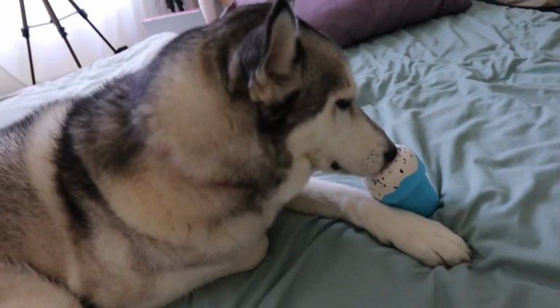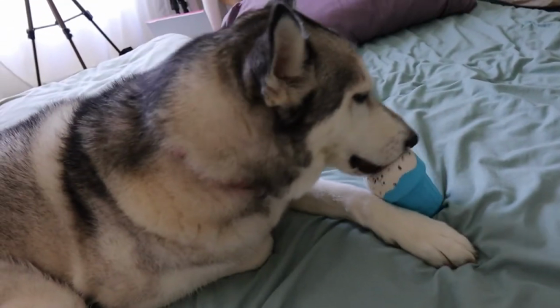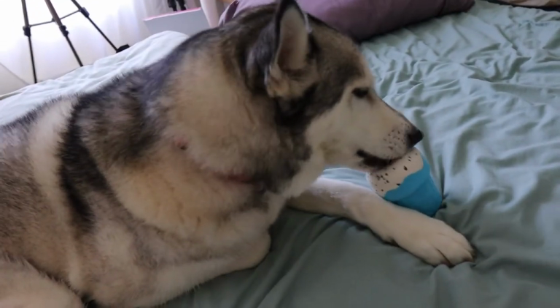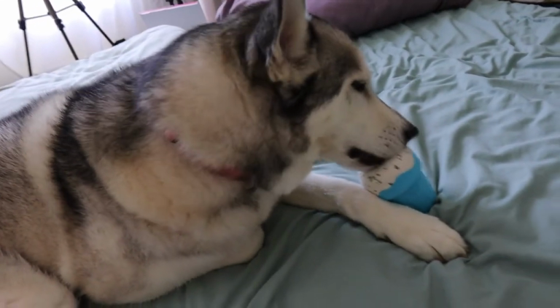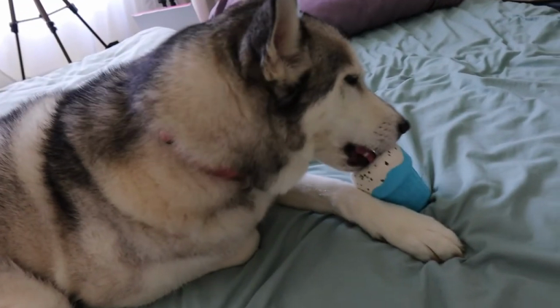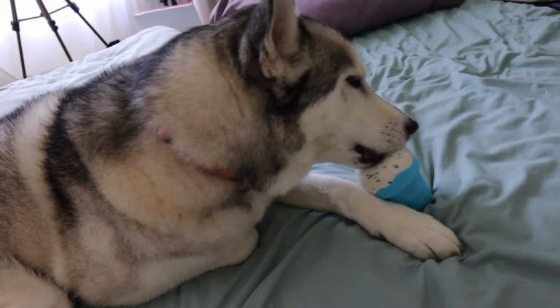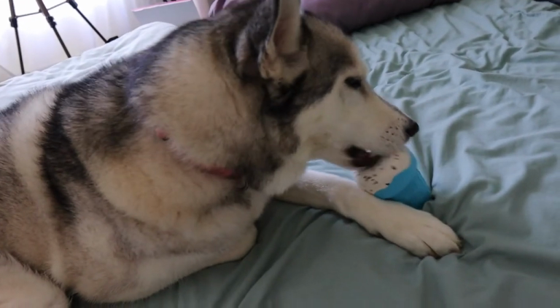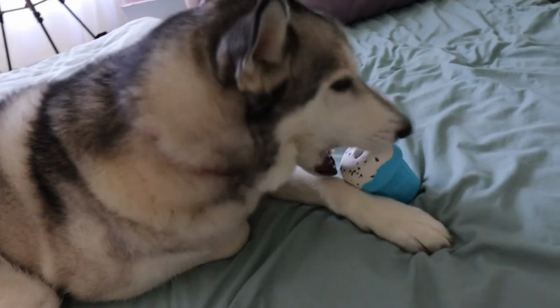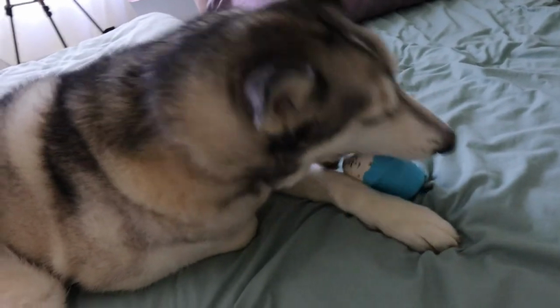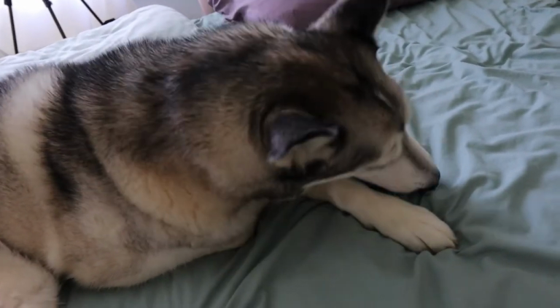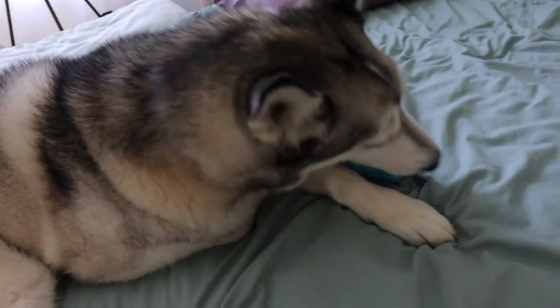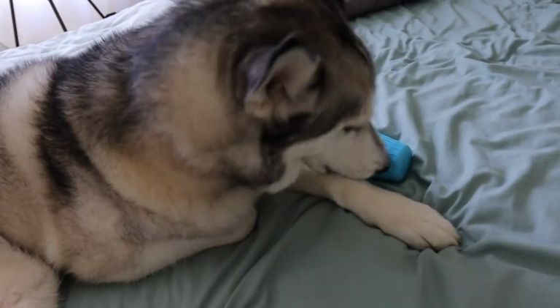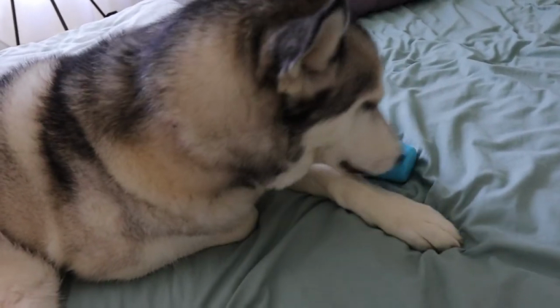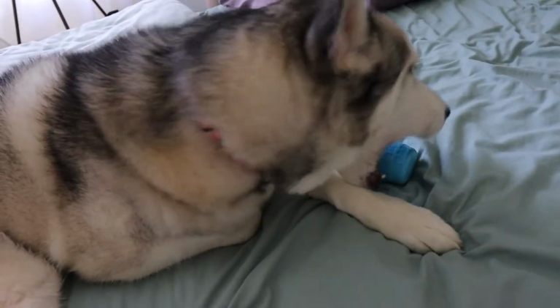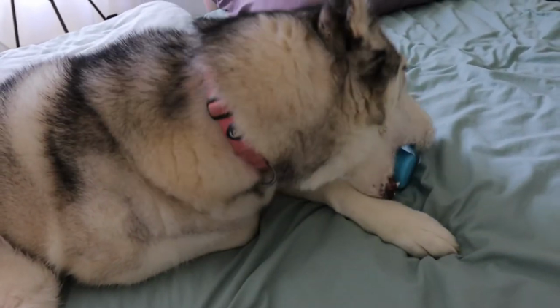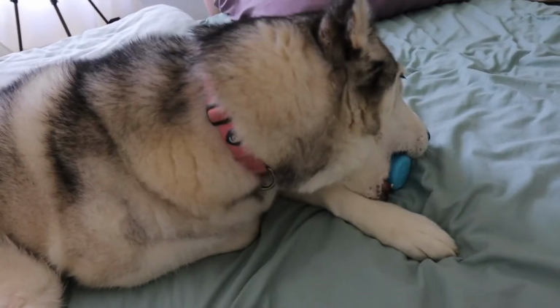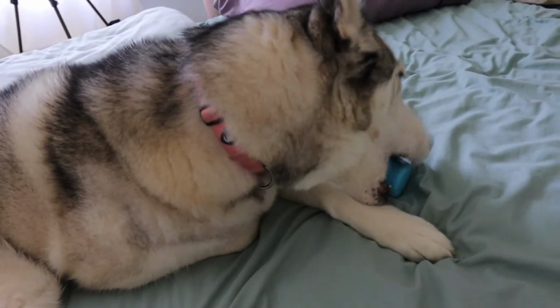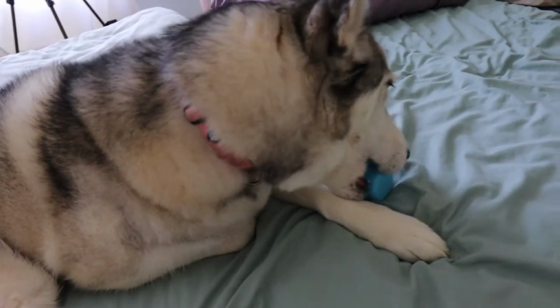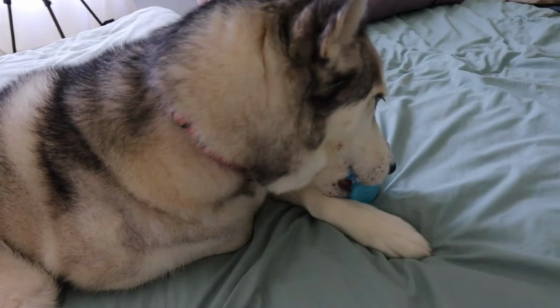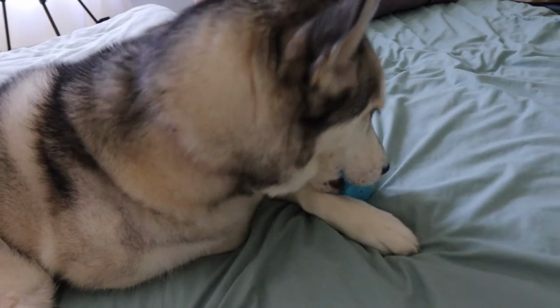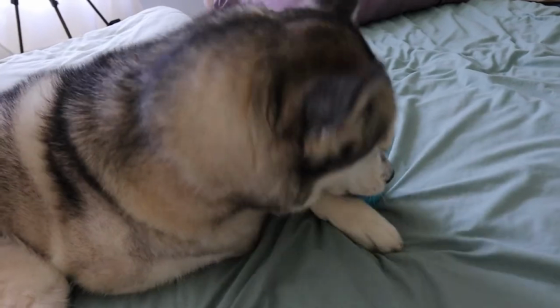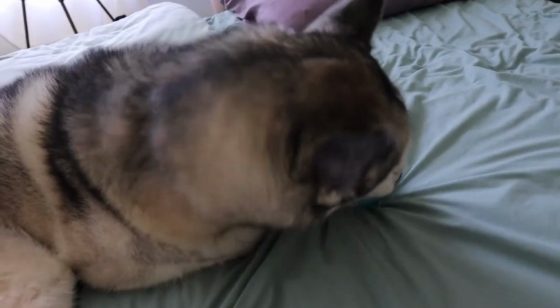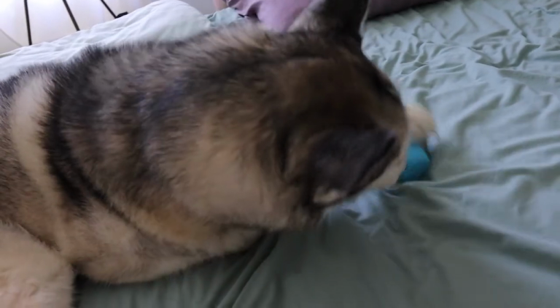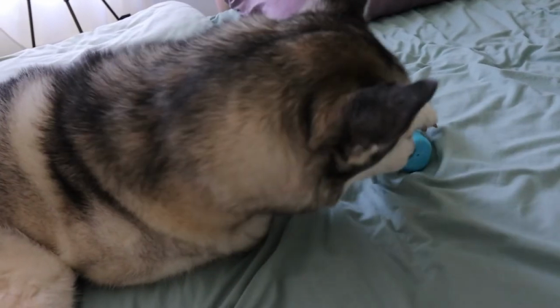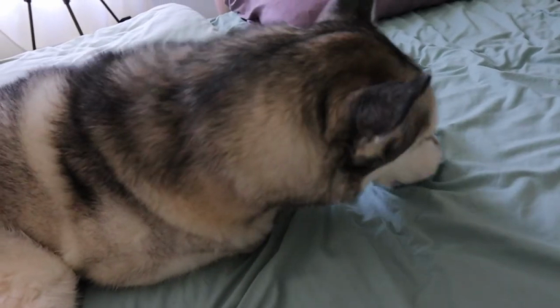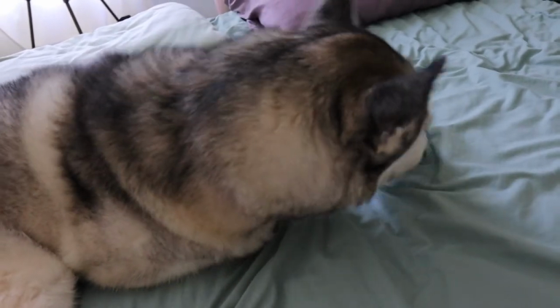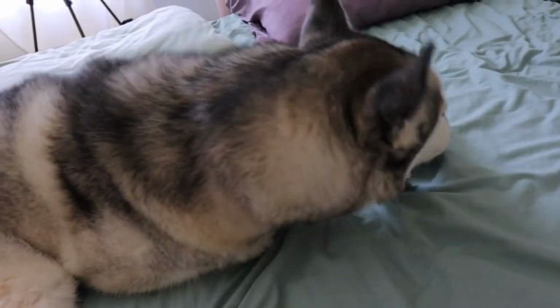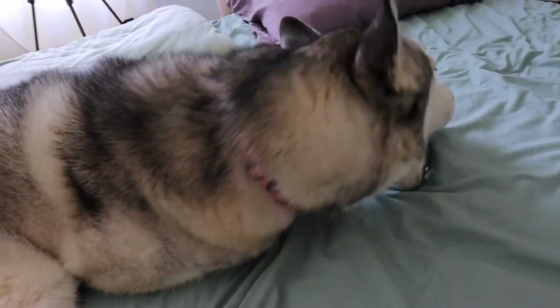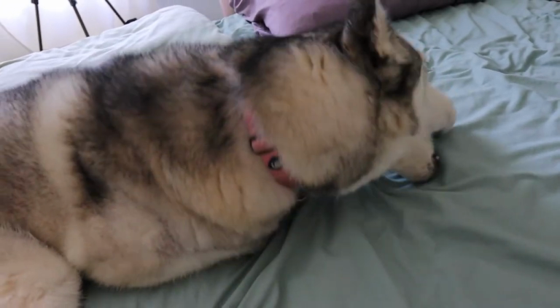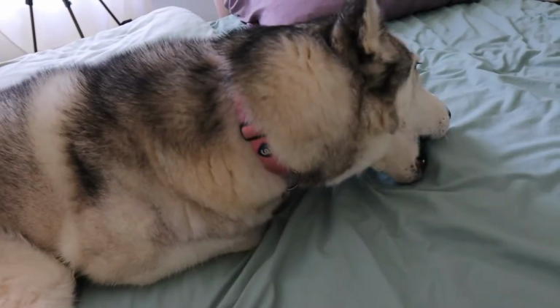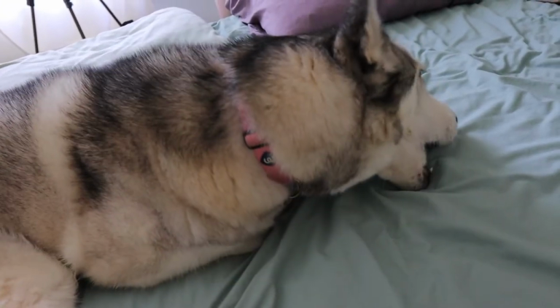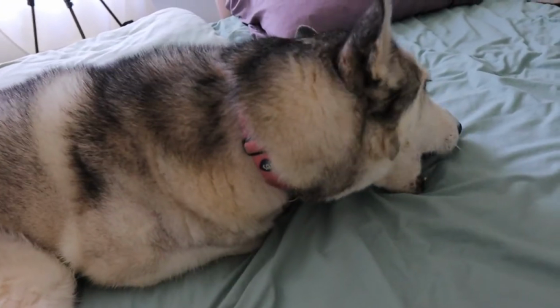It's vanilla scented — I think you're supposed to put something in there. Oh, you can use it to dispense treats, it says.